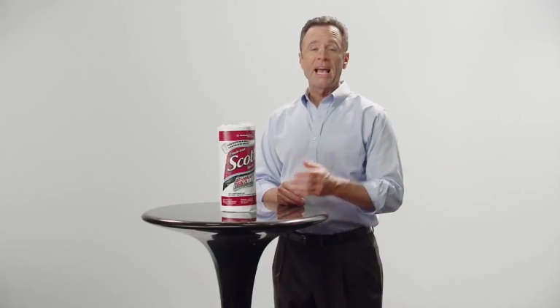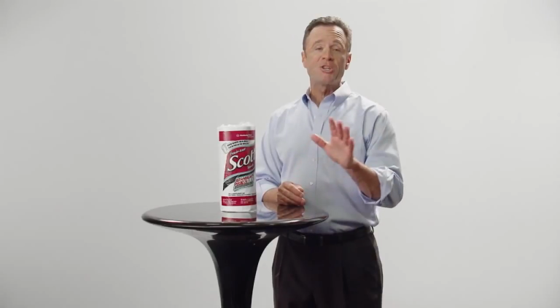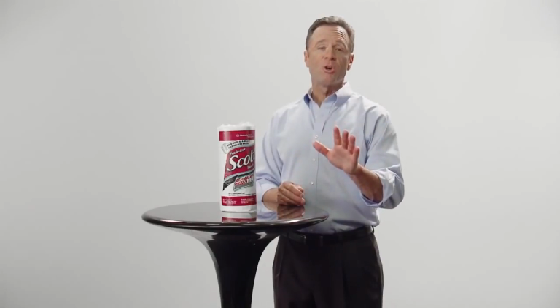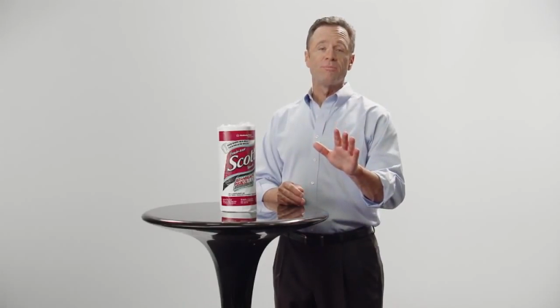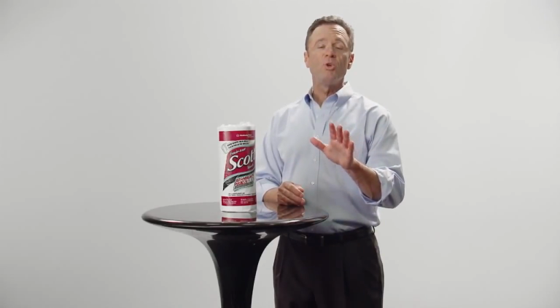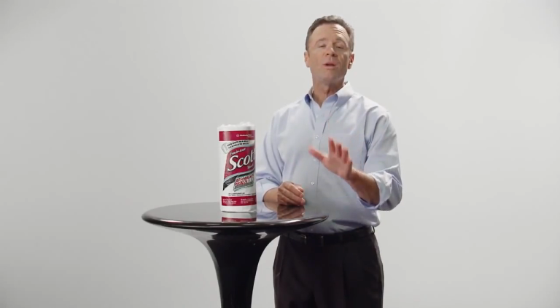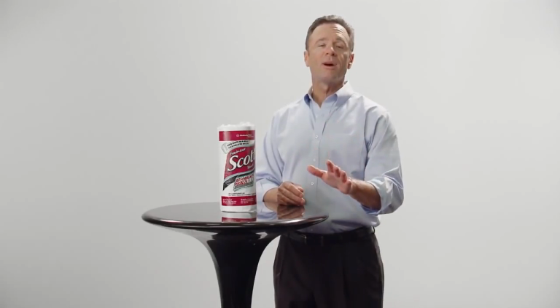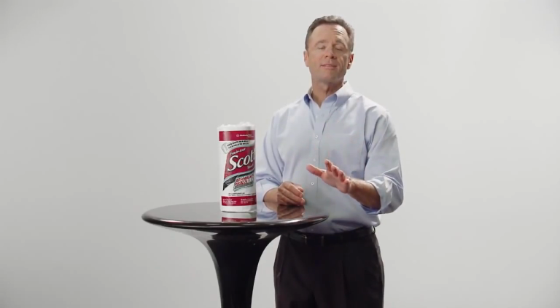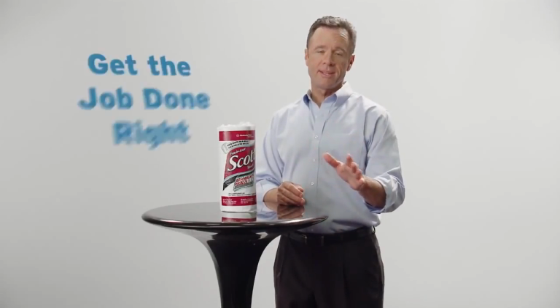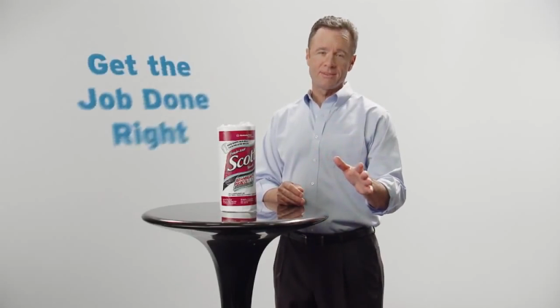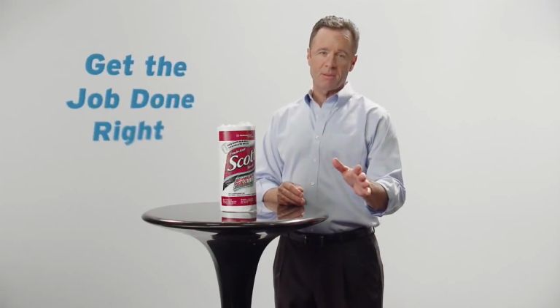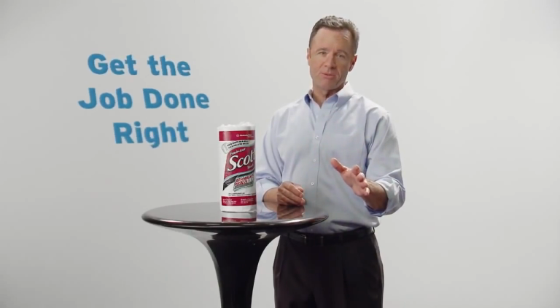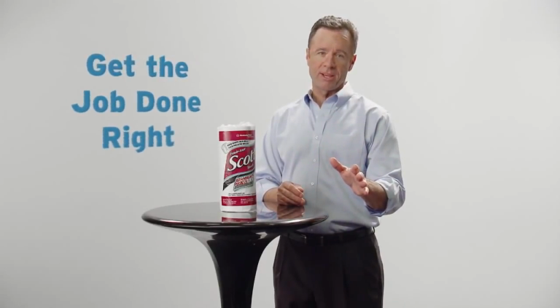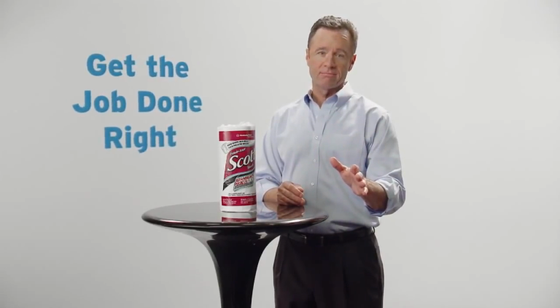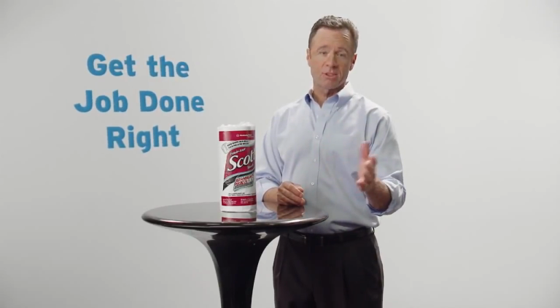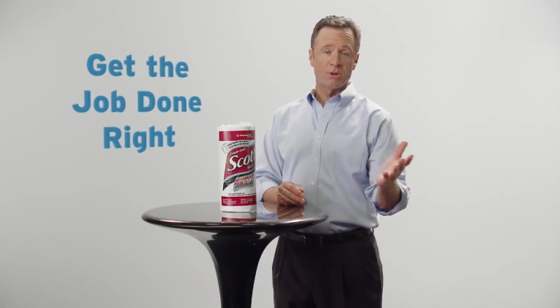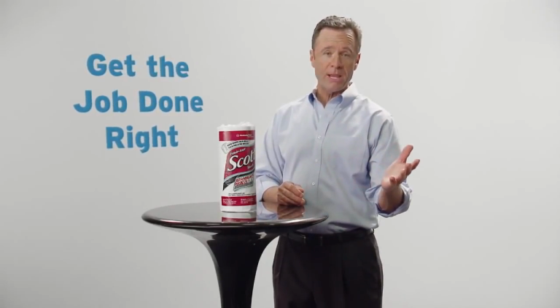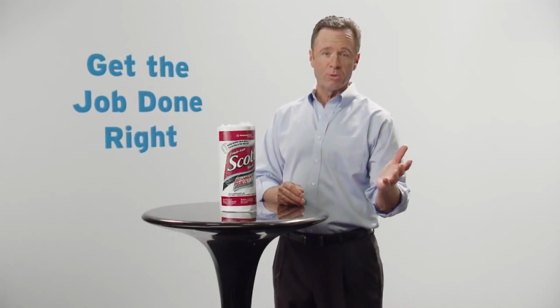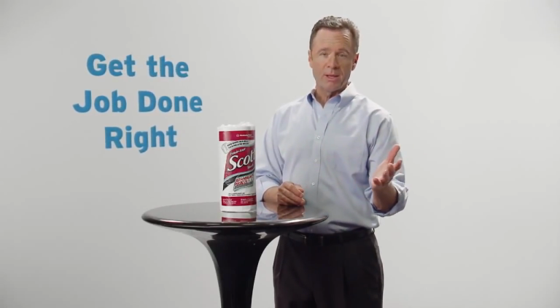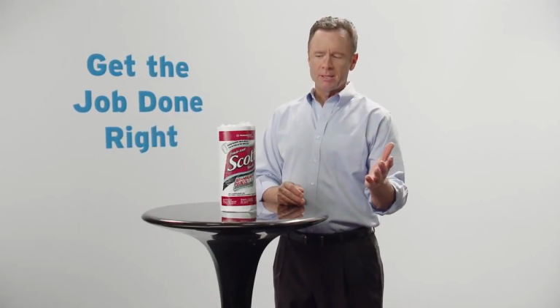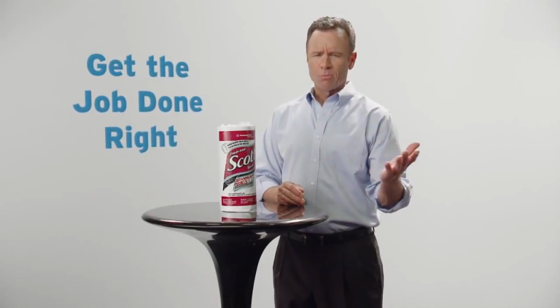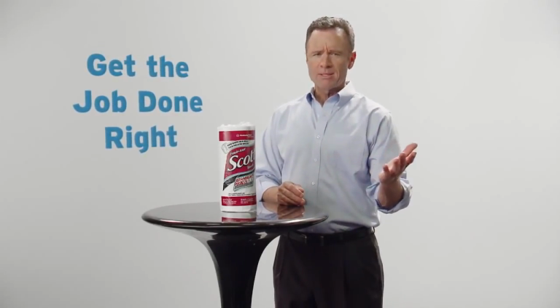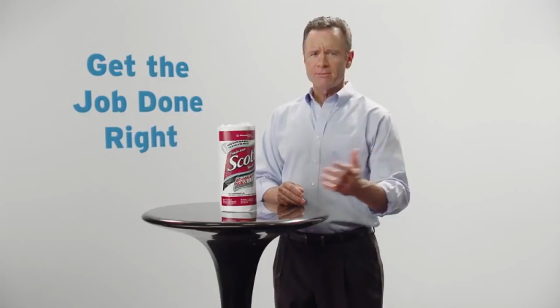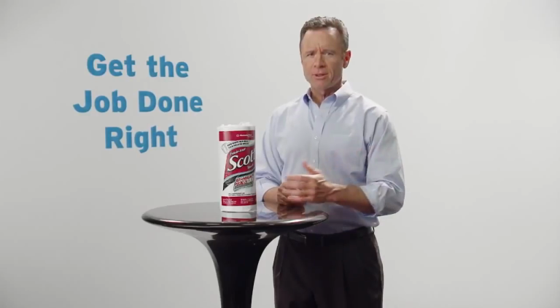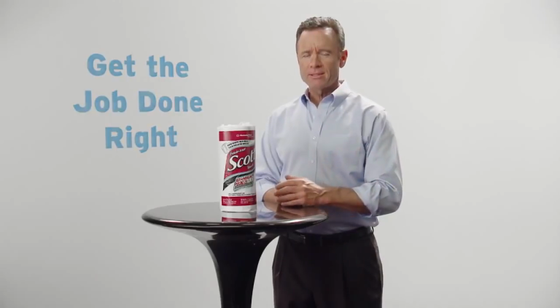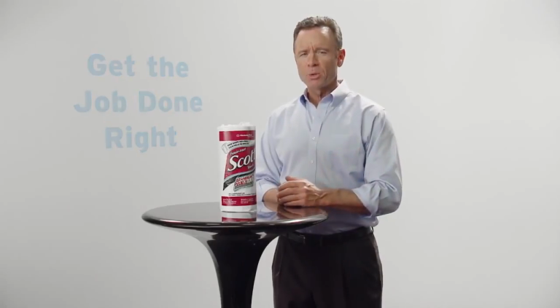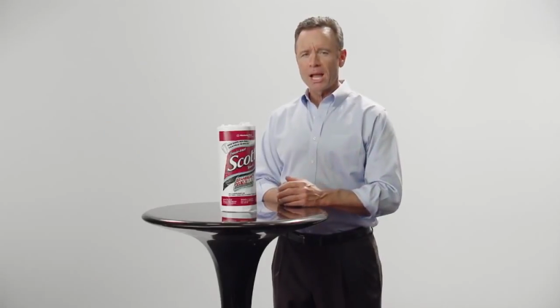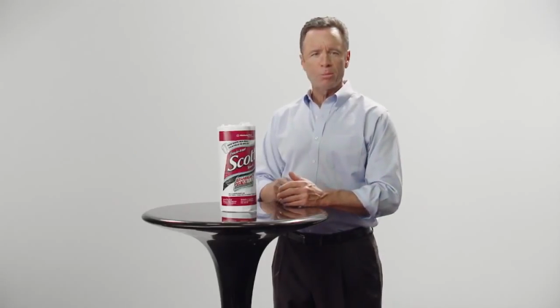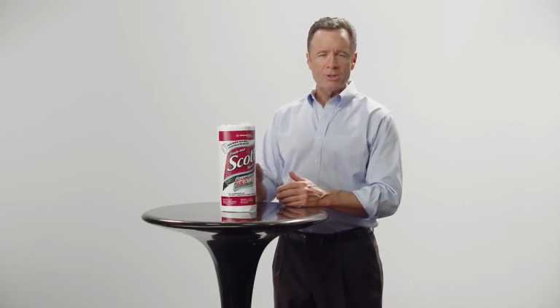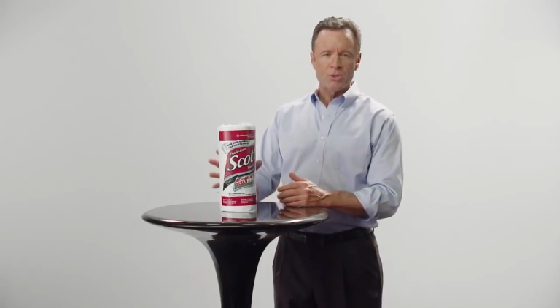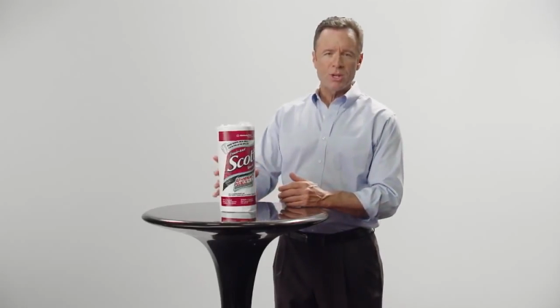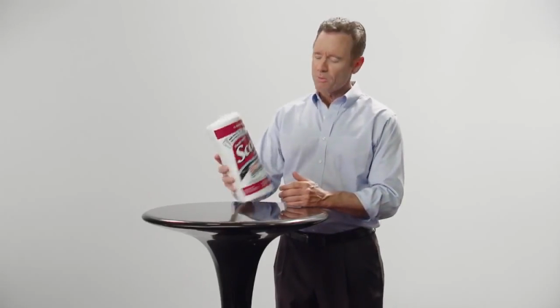At your home, you want products that get the job done right. So in your break room, why settle for less than the reliable brands you use at home?